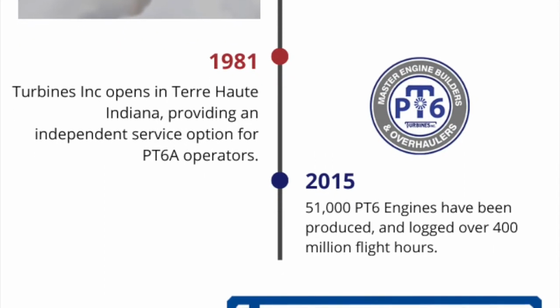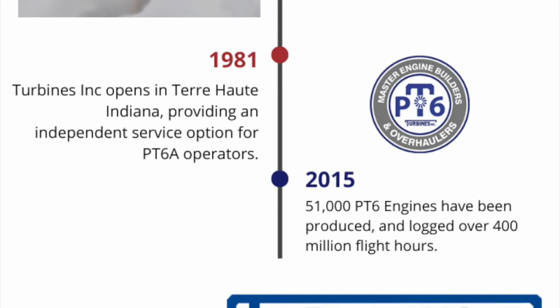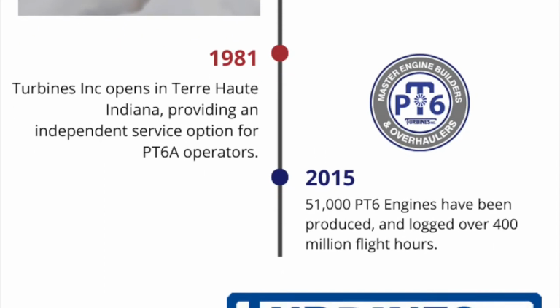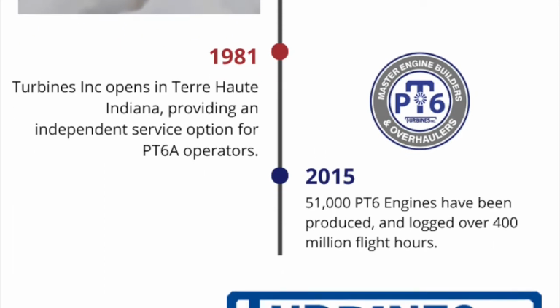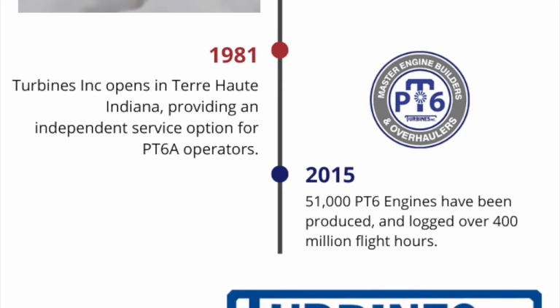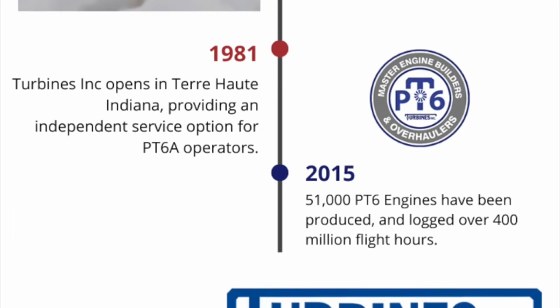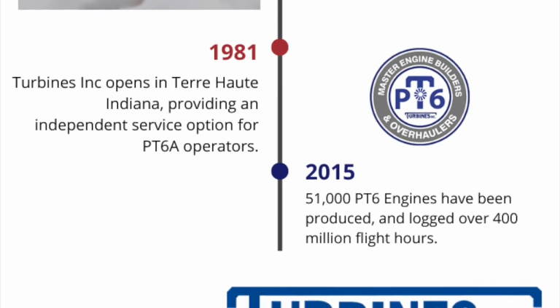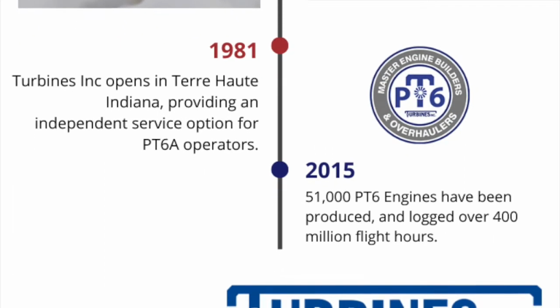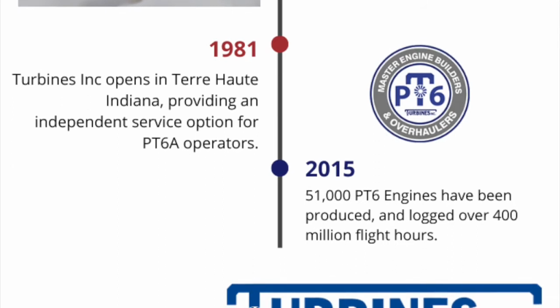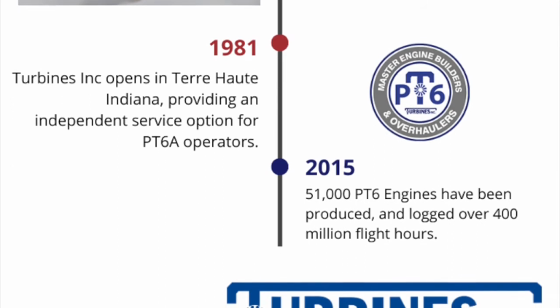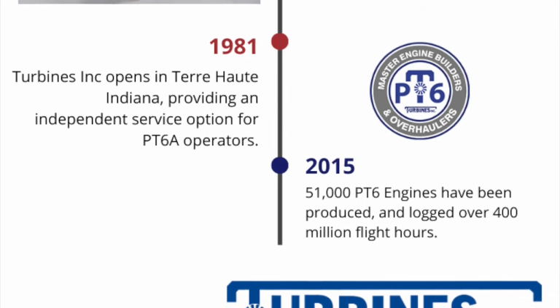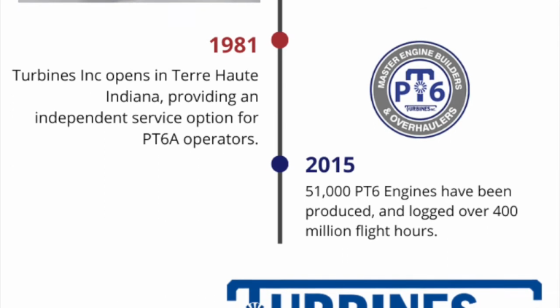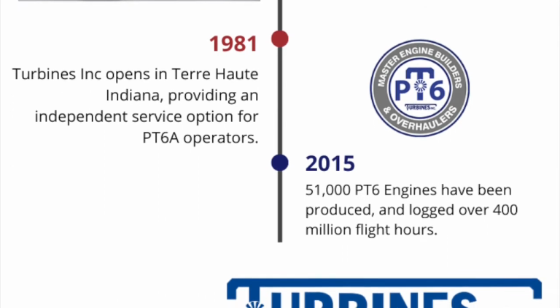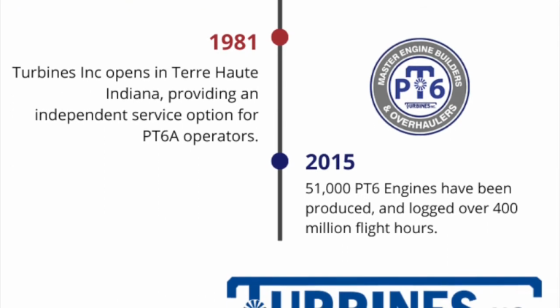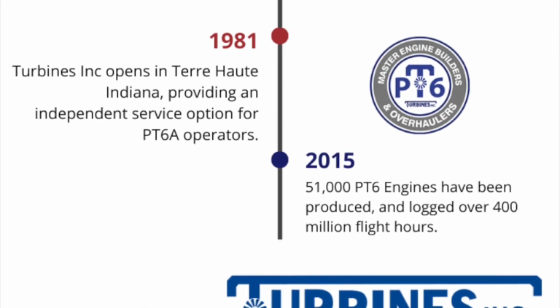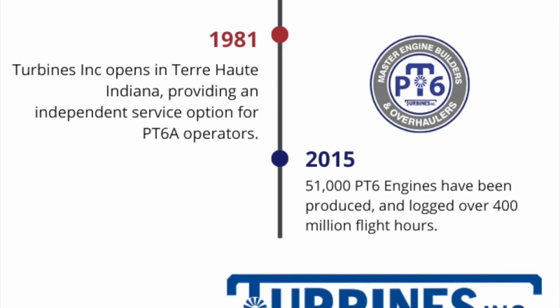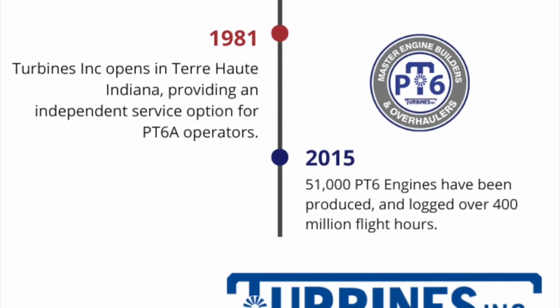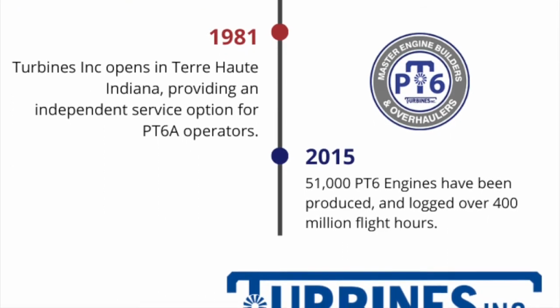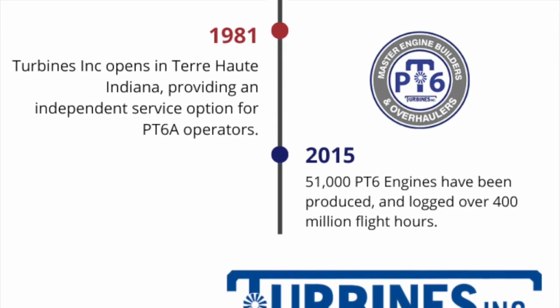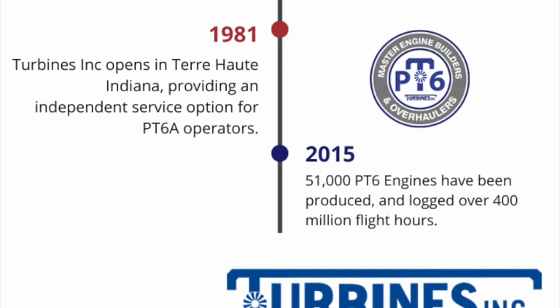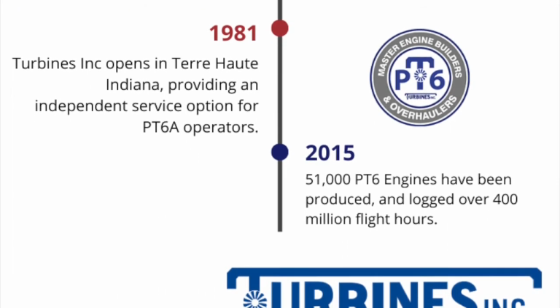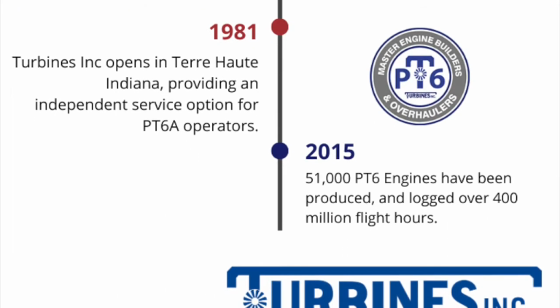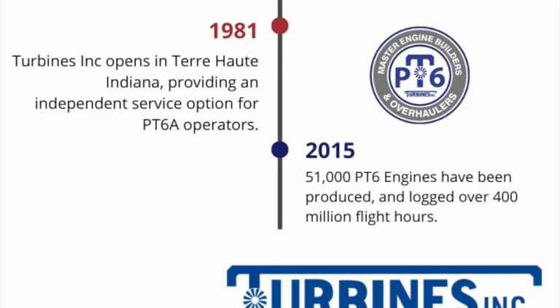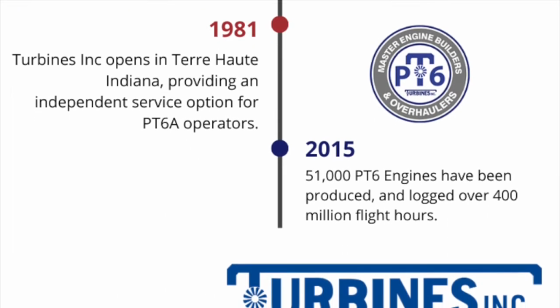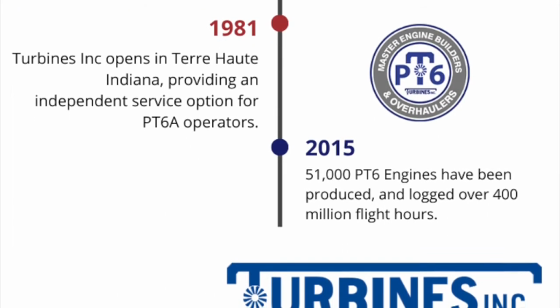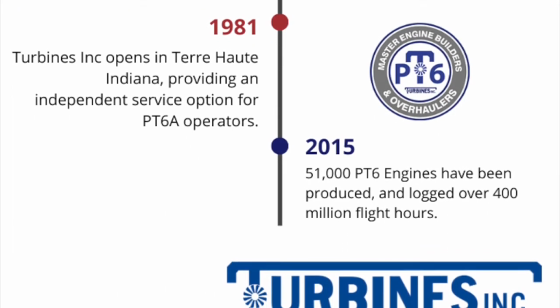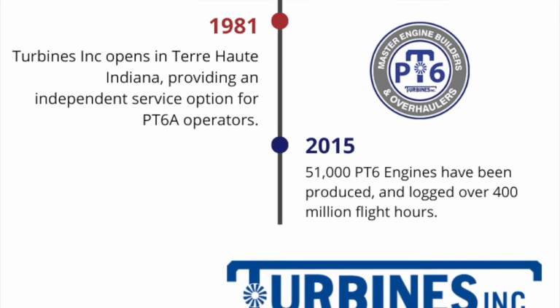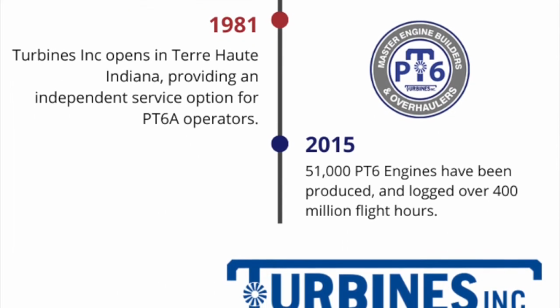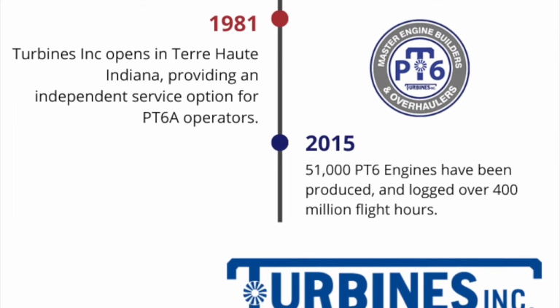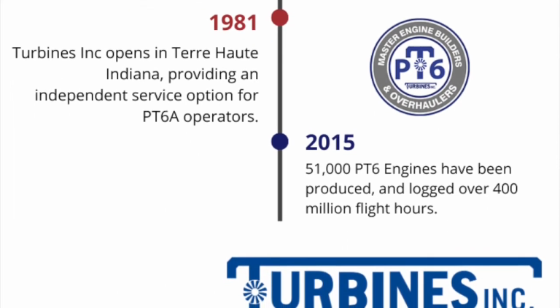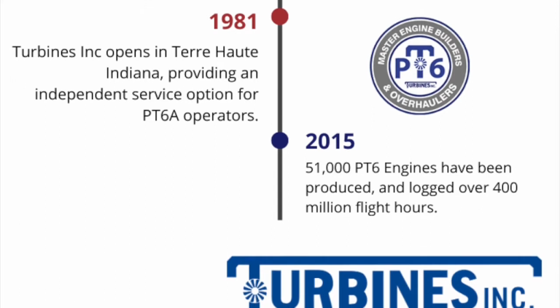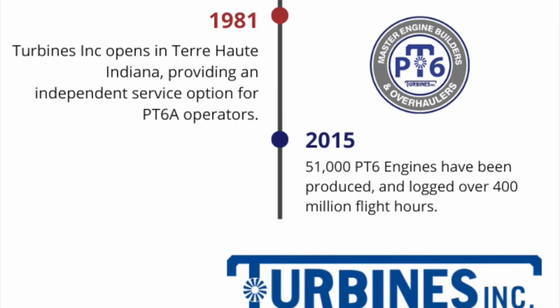2015. 51,000 PT-6 engines have been produced and logged over 400 million flight hours.